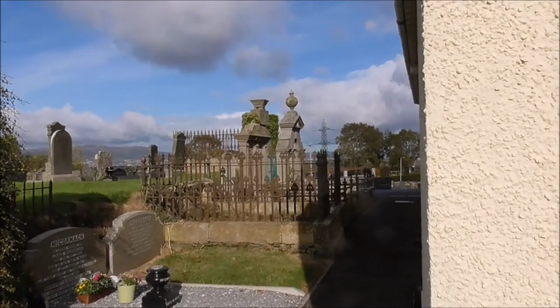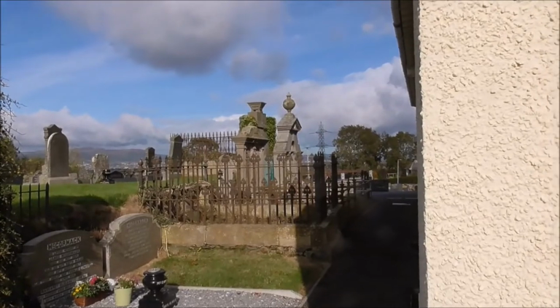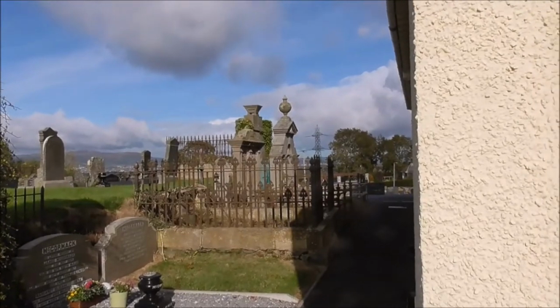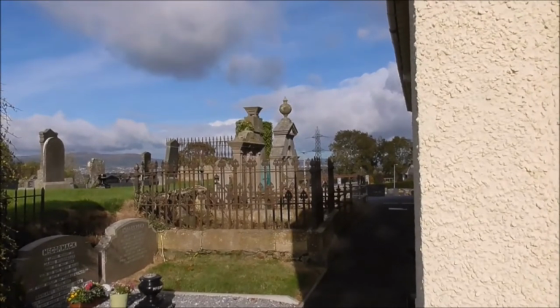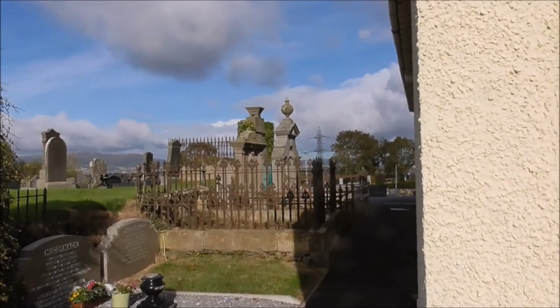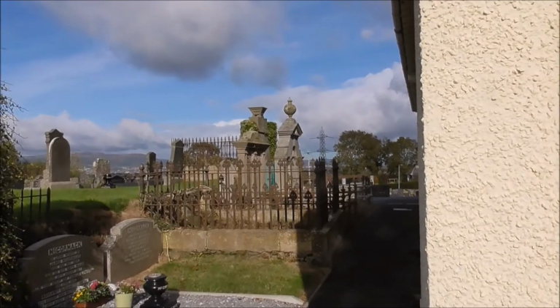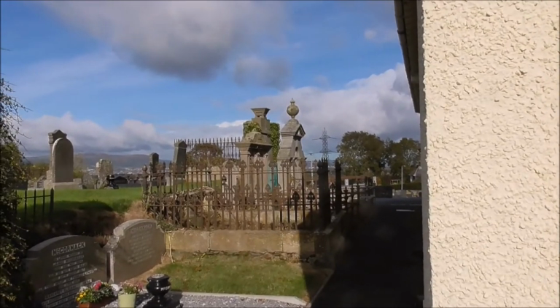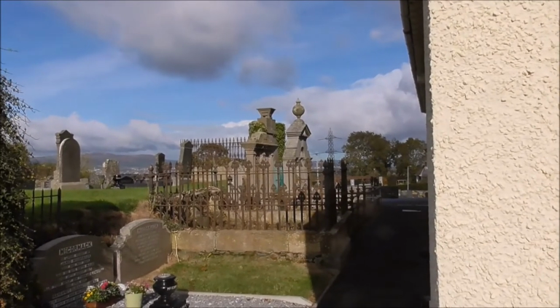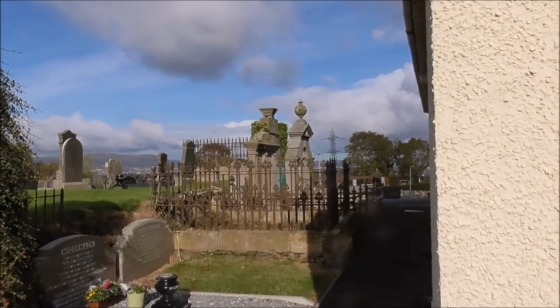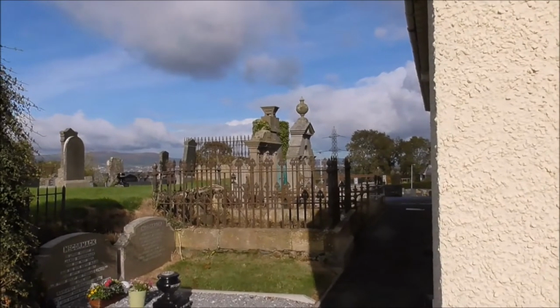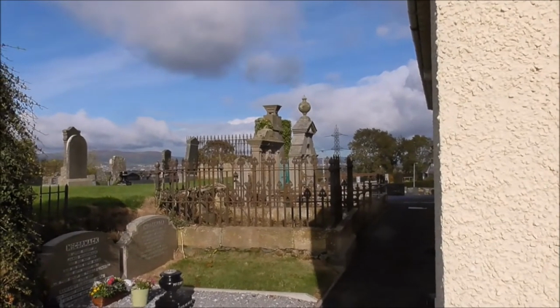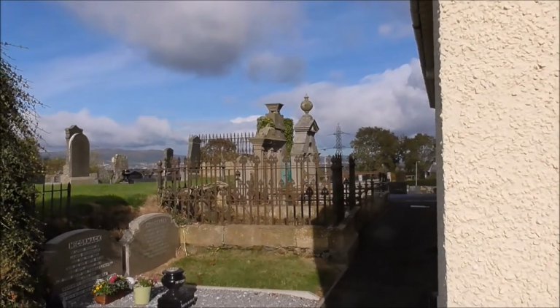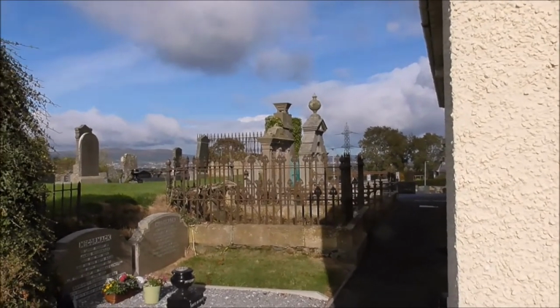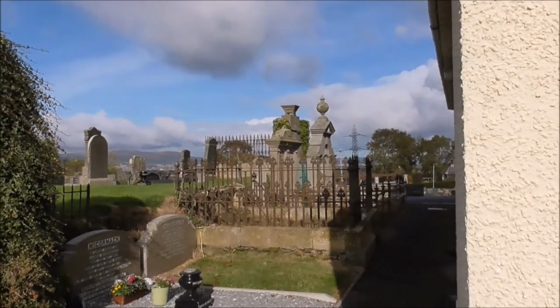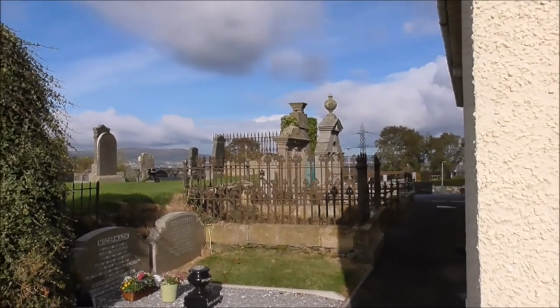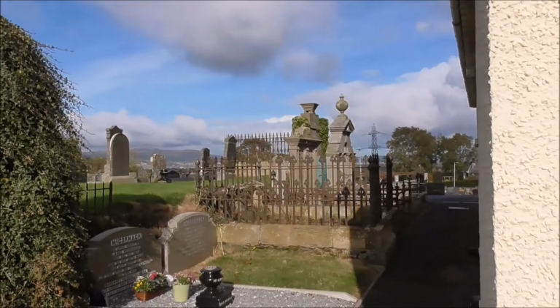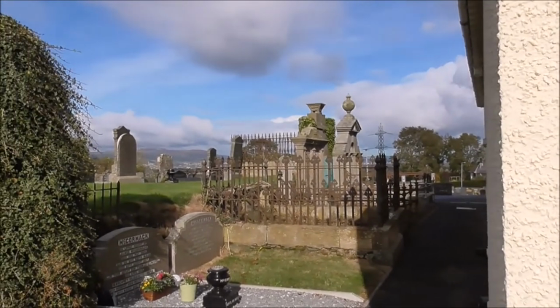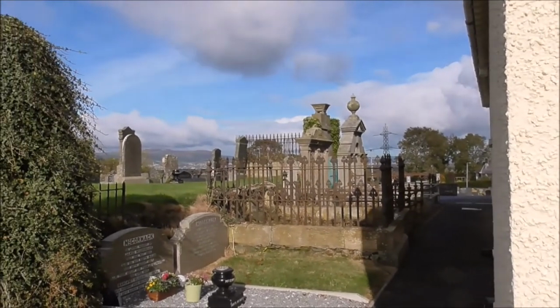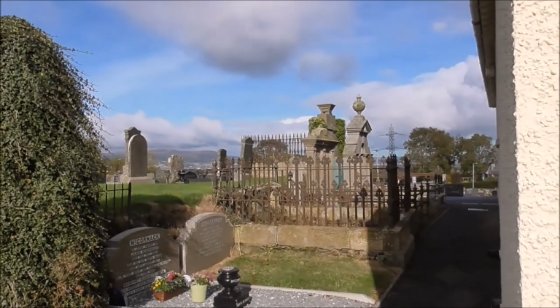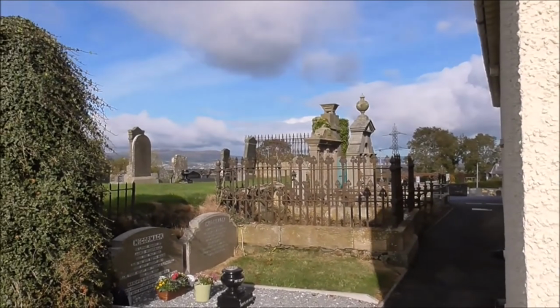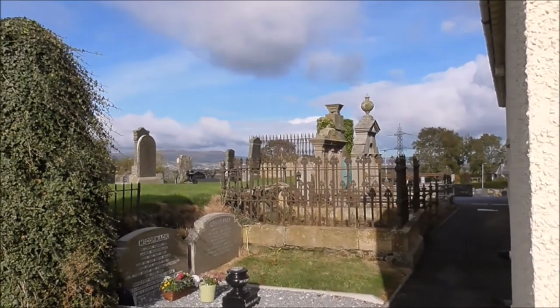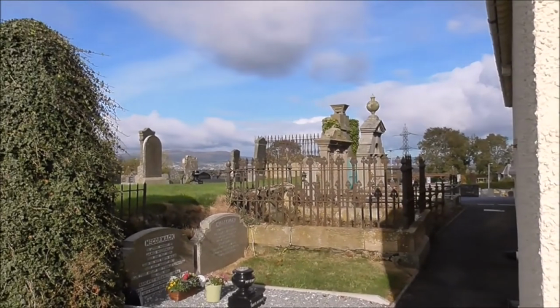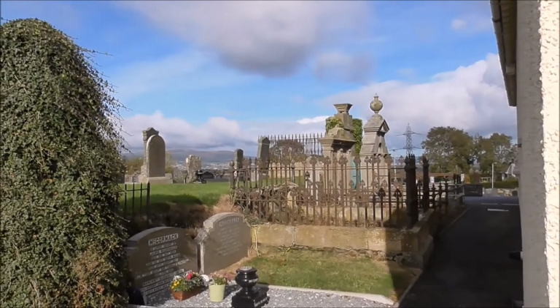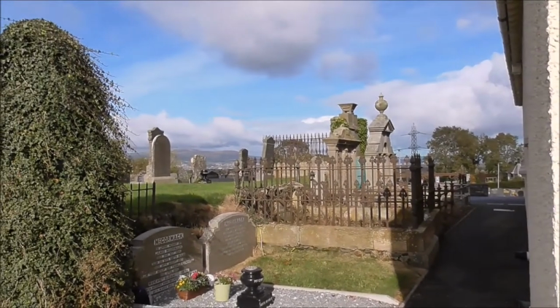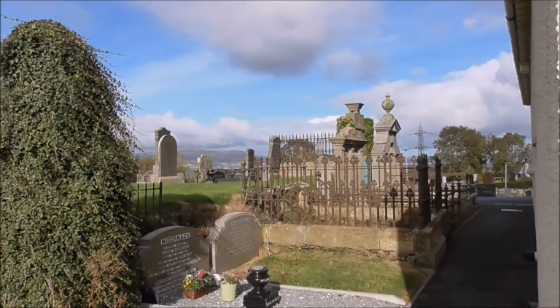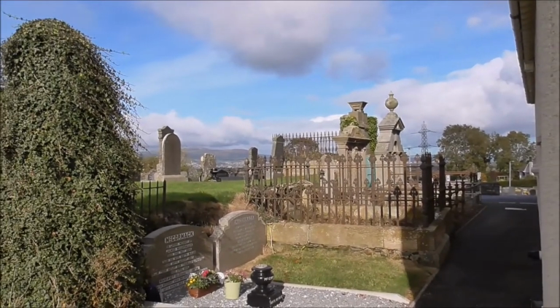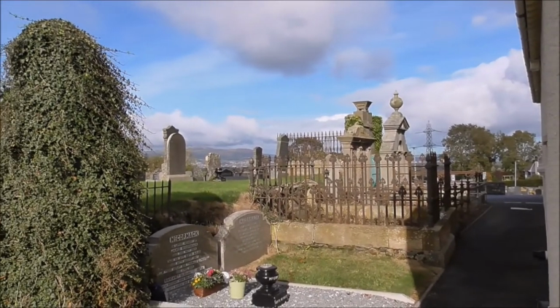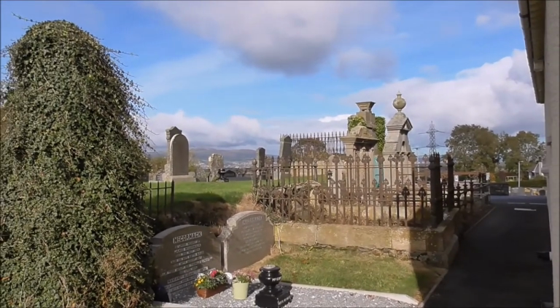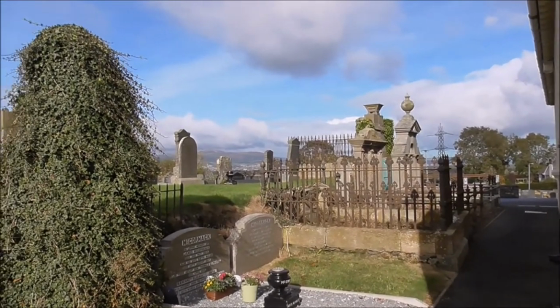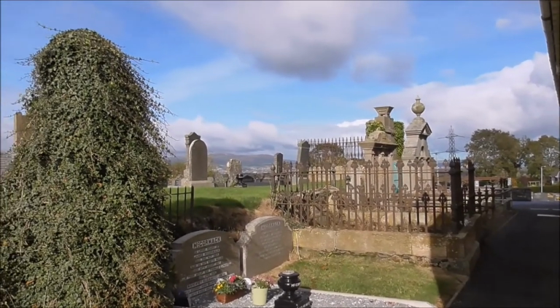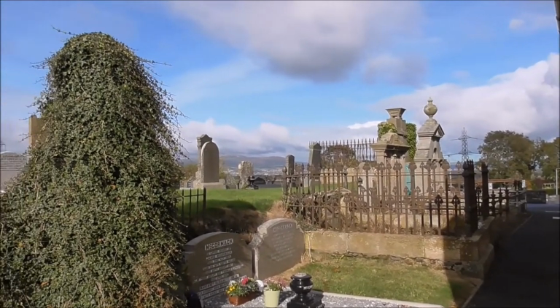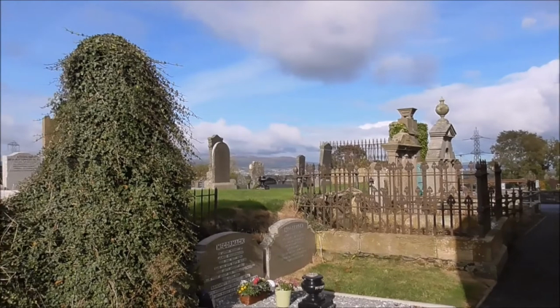Strongbow Presbyterian Church graveyard — full of history.